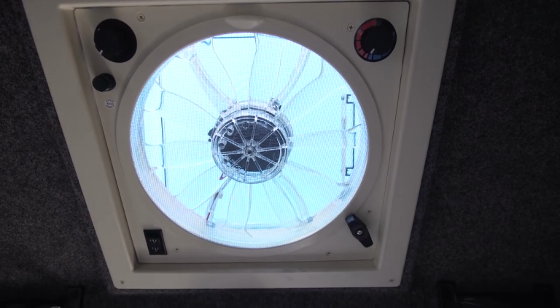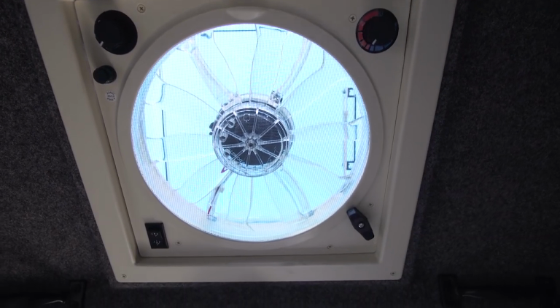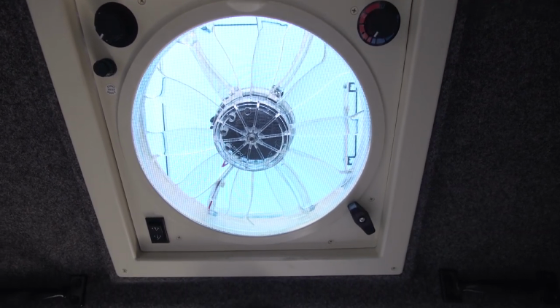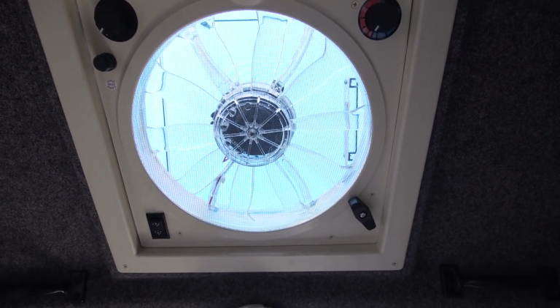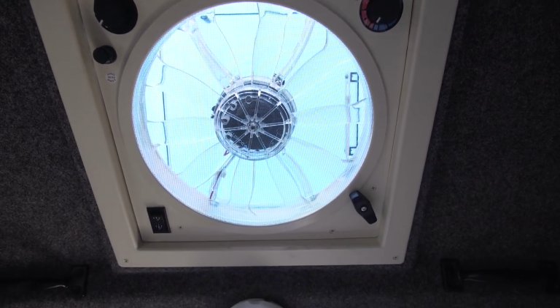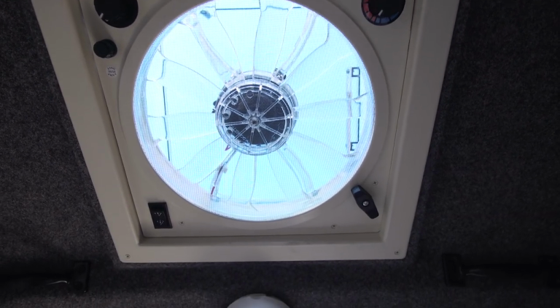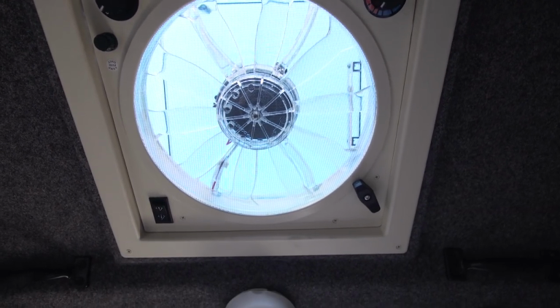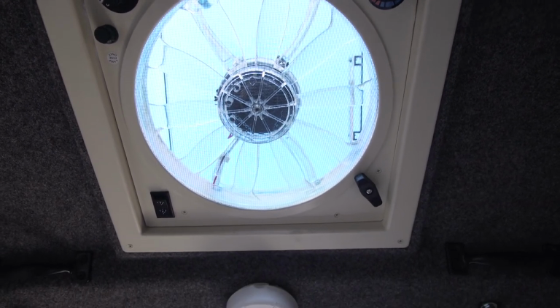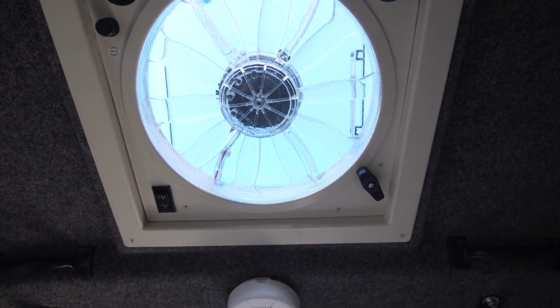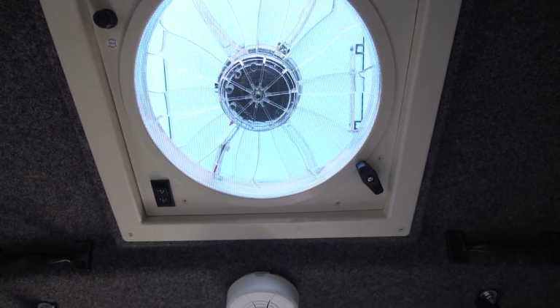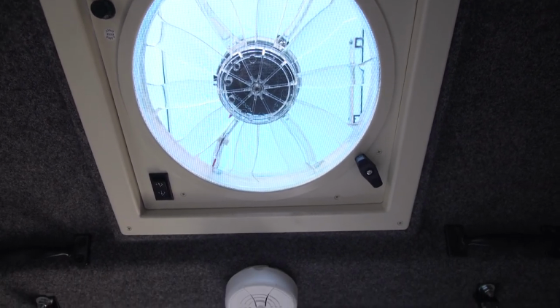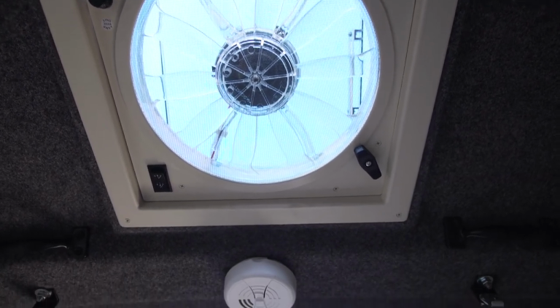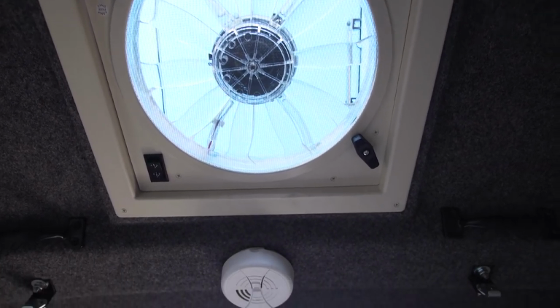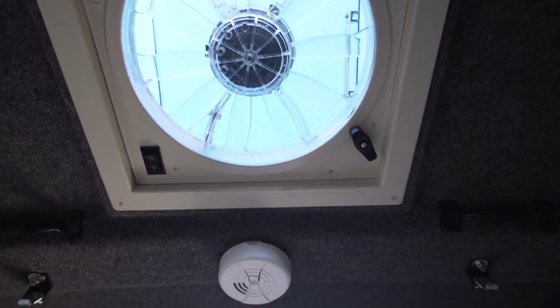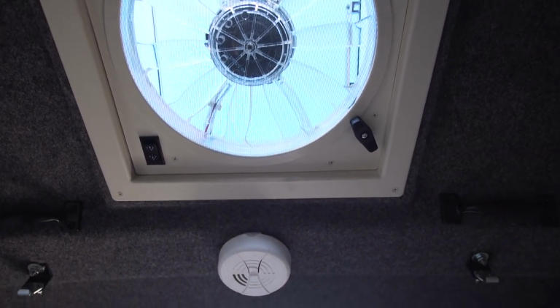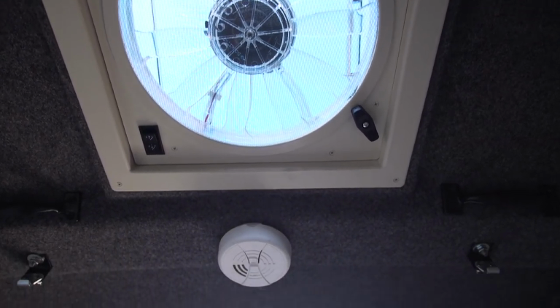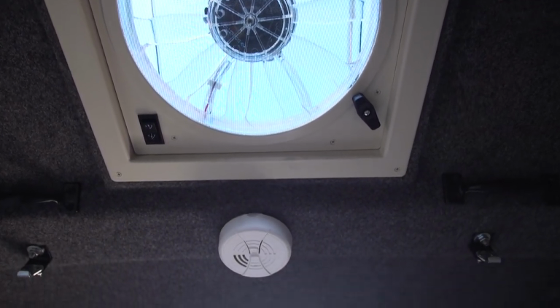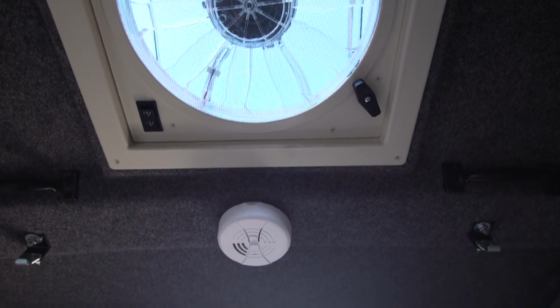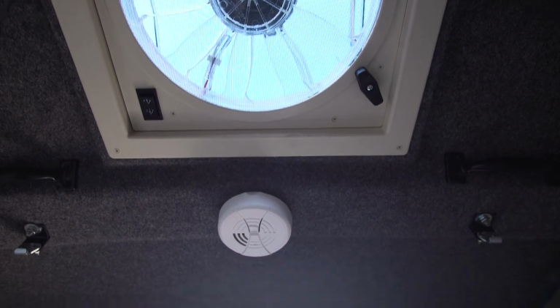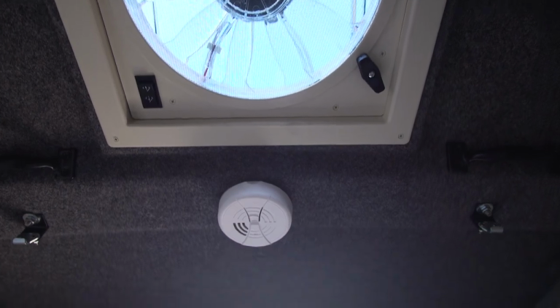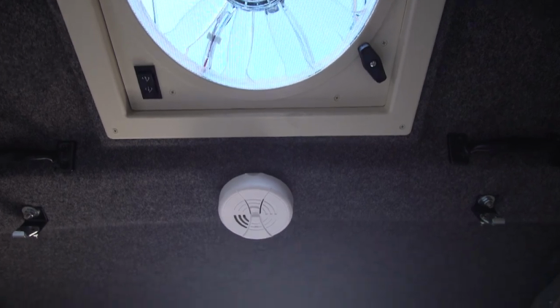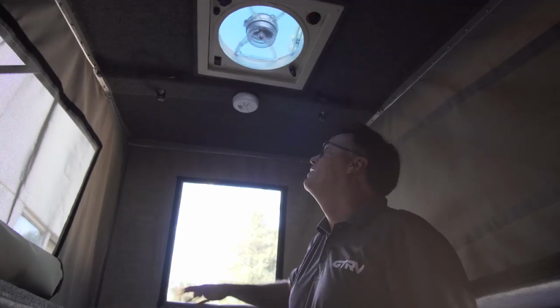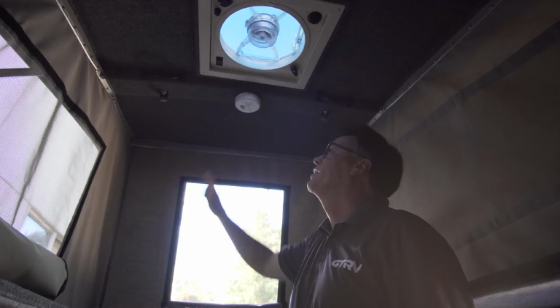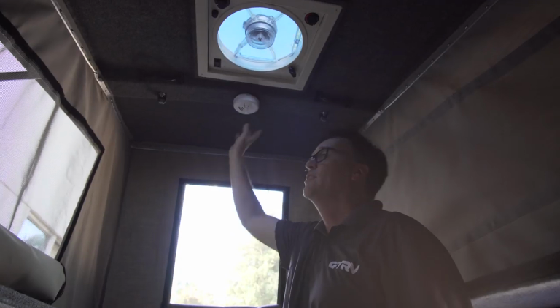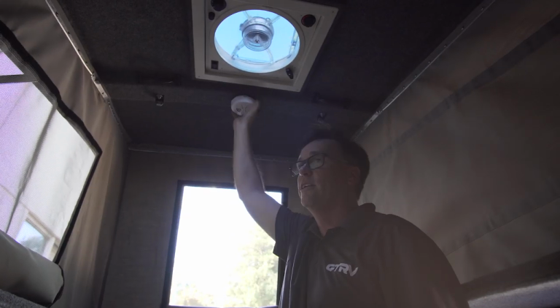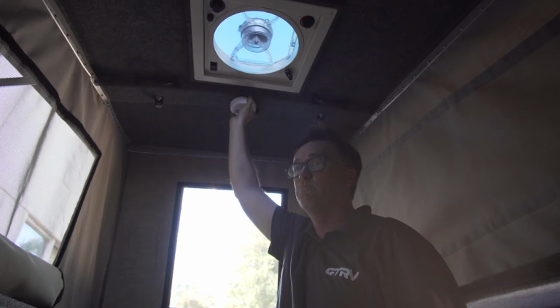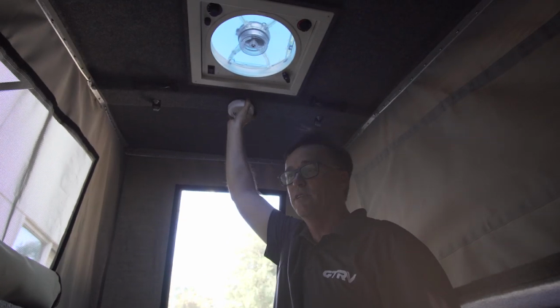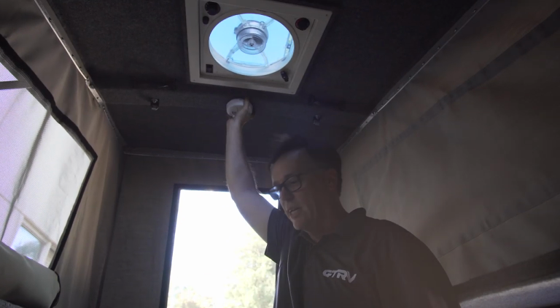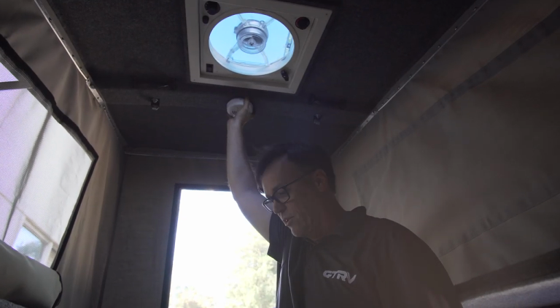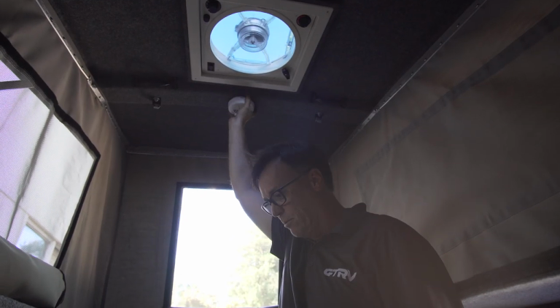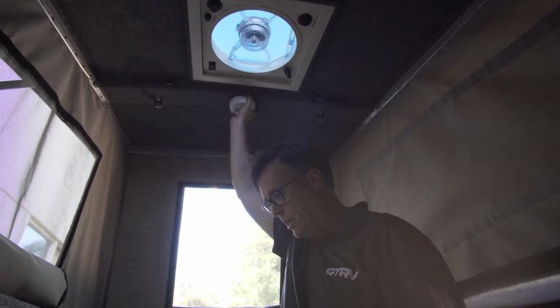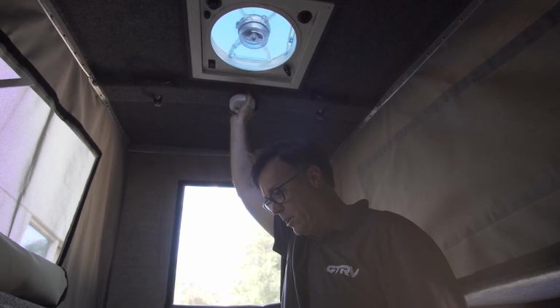For safety features, we have a carbon monoxide detector, a propane detector, and a smoke detector up here.